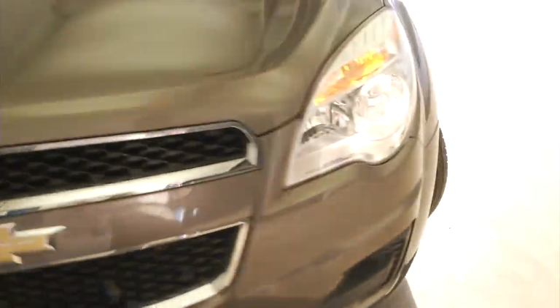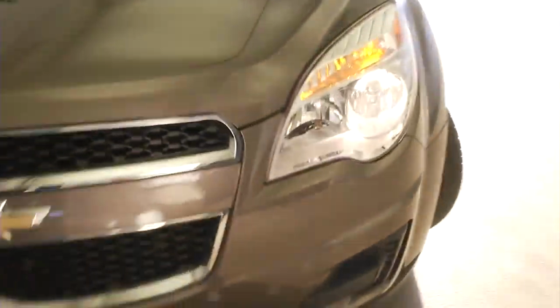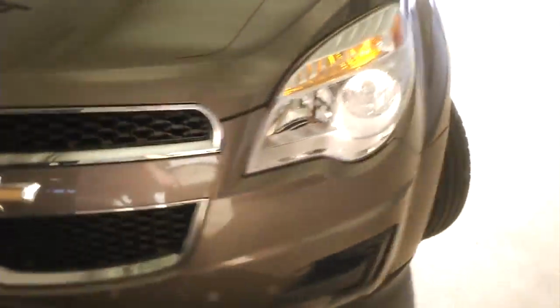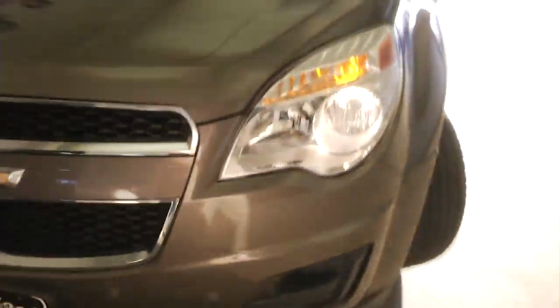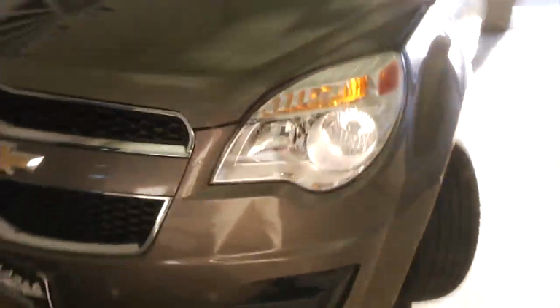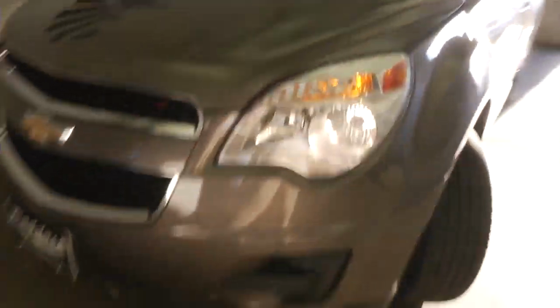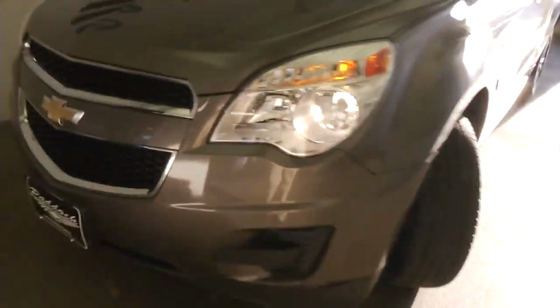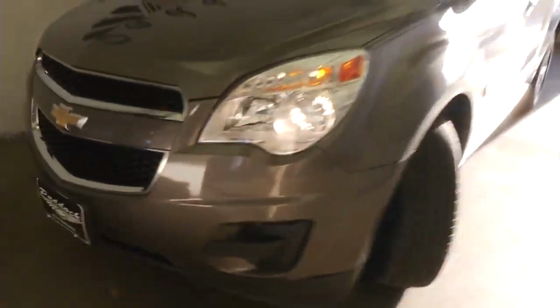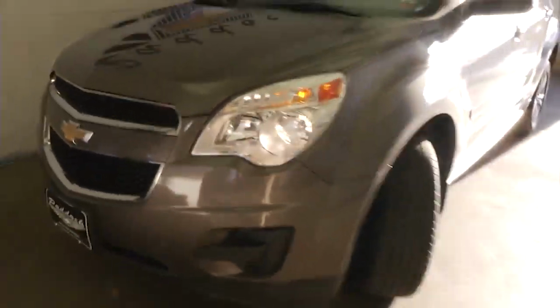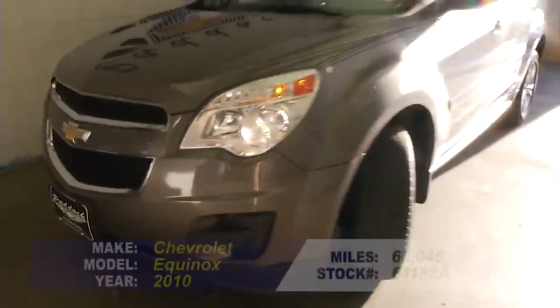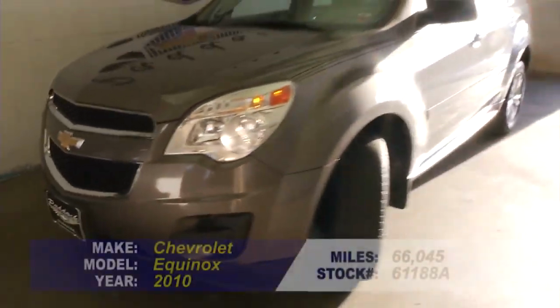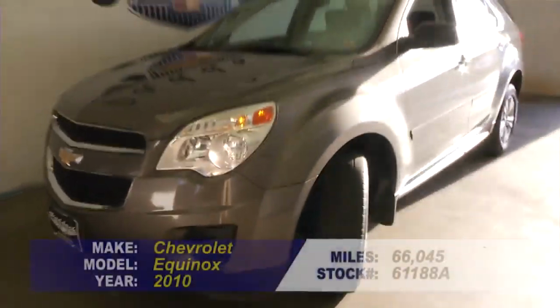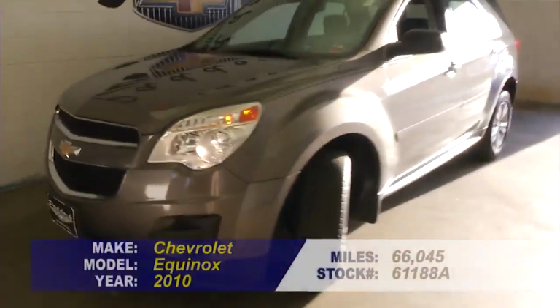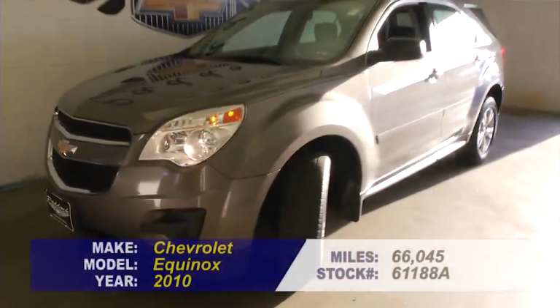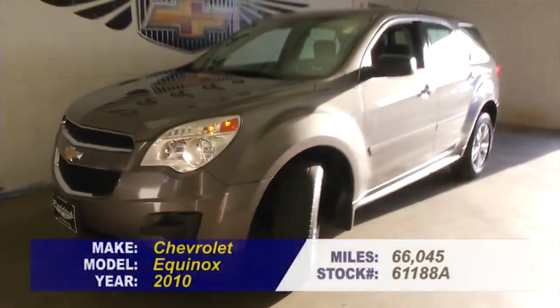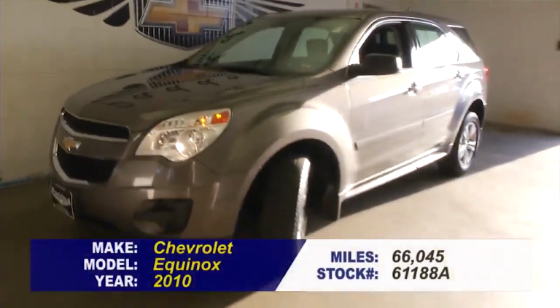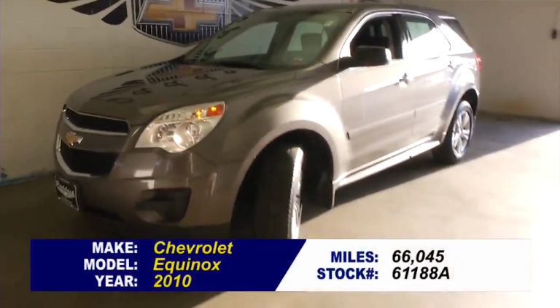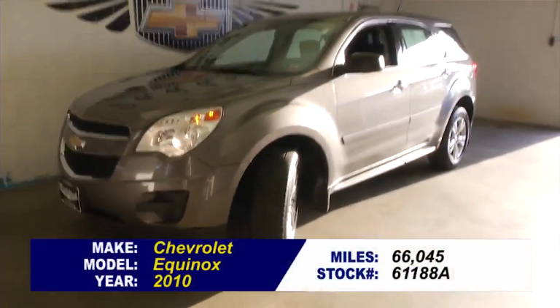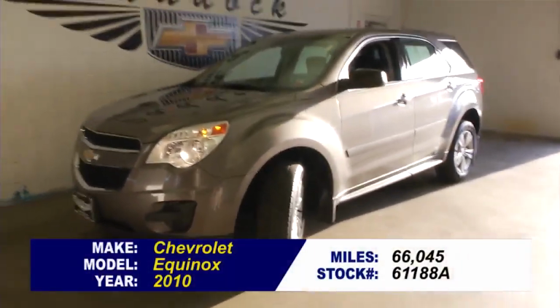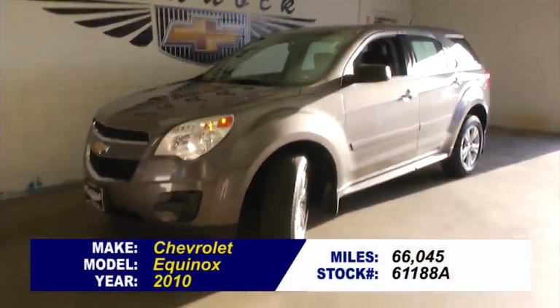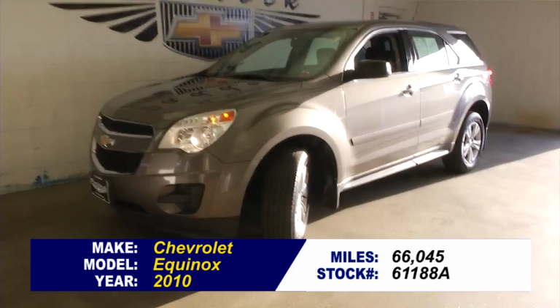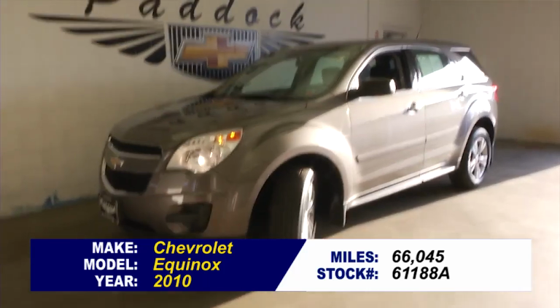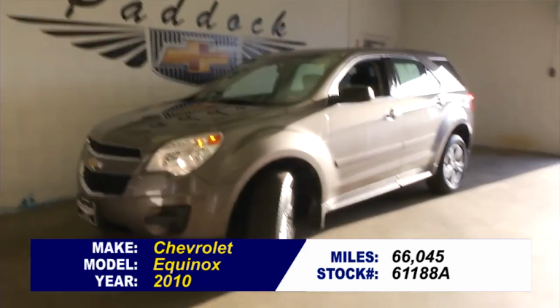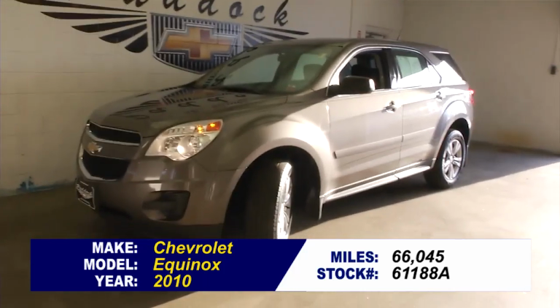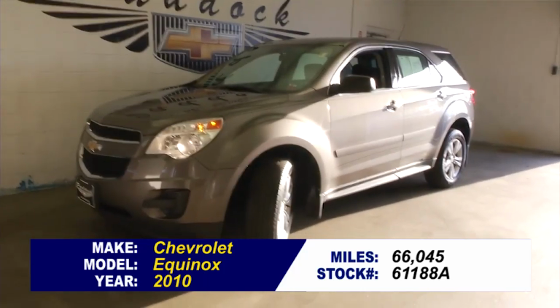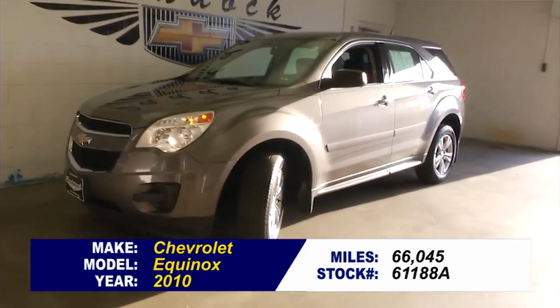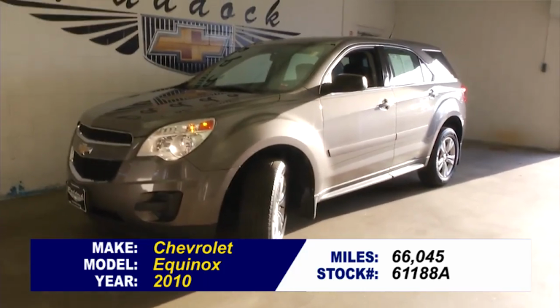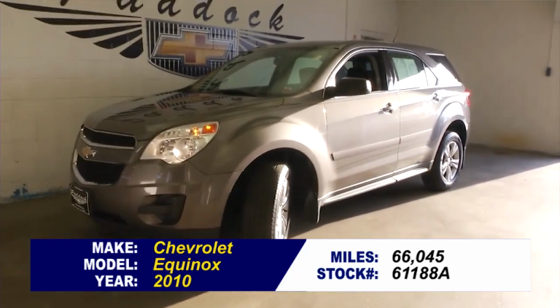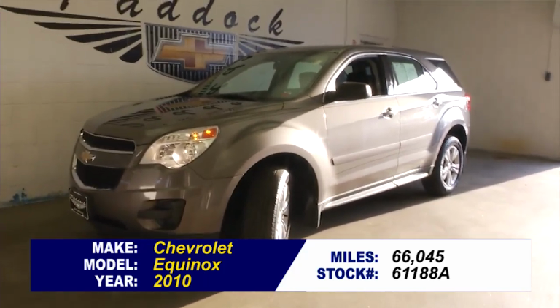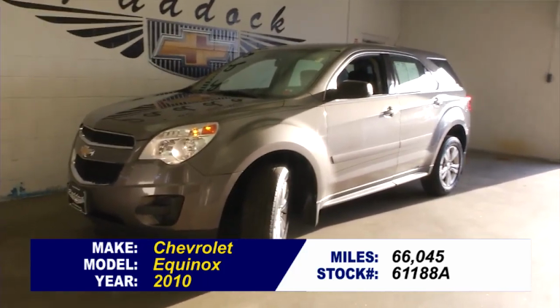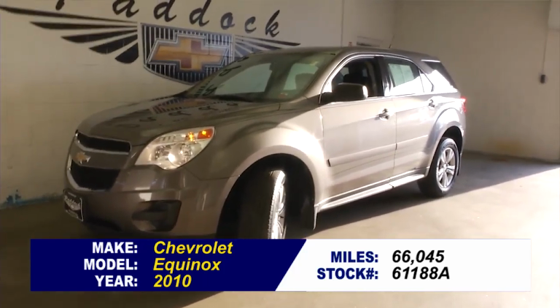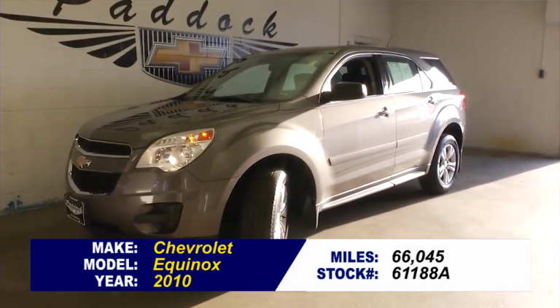If you're interested in this Equinox, come on down to Paddock Chevrolet, 3330 Delaware Avenue.